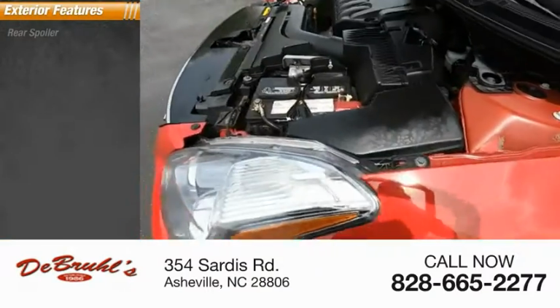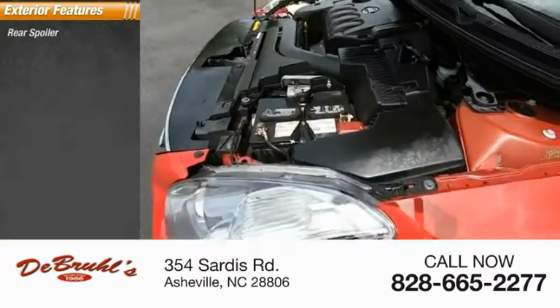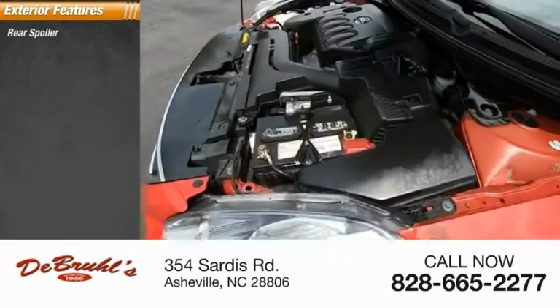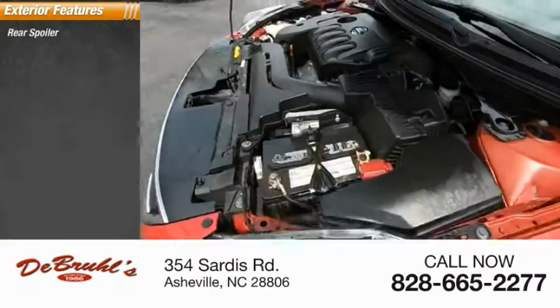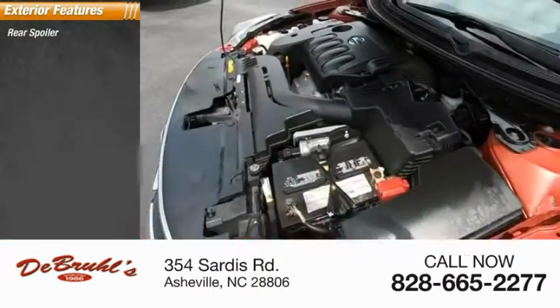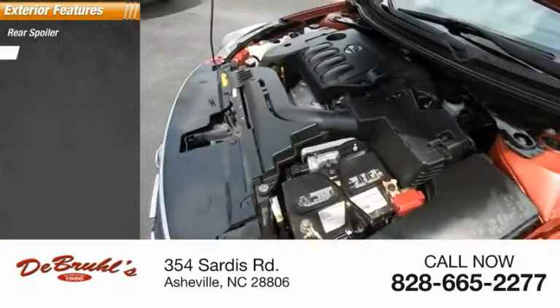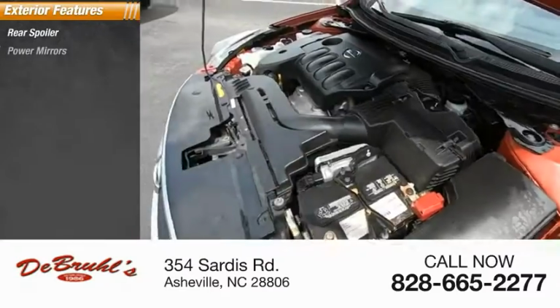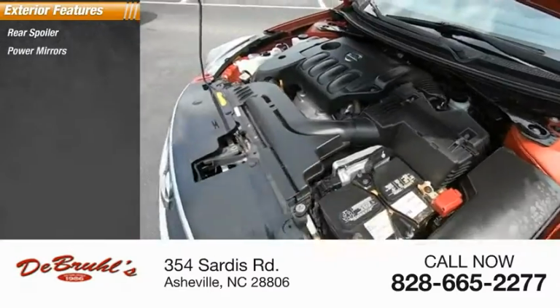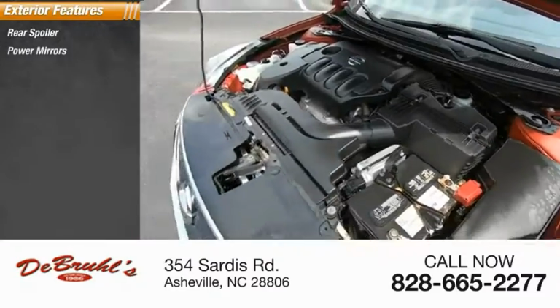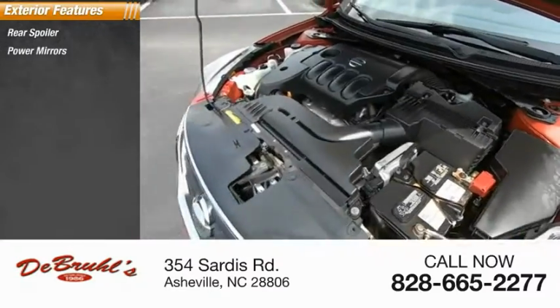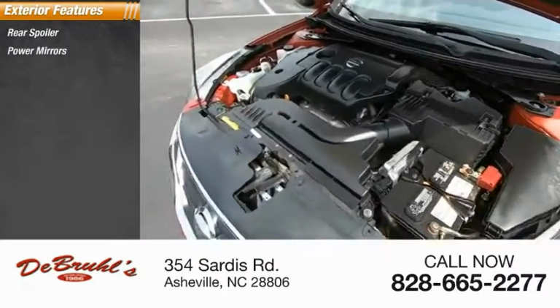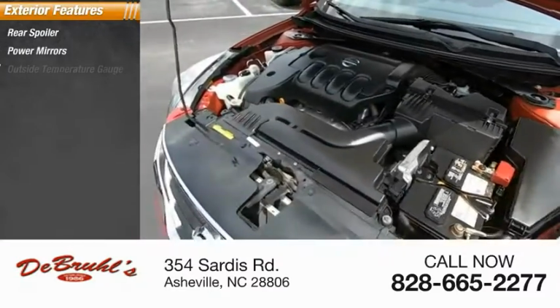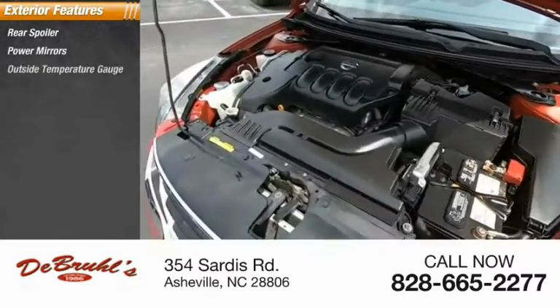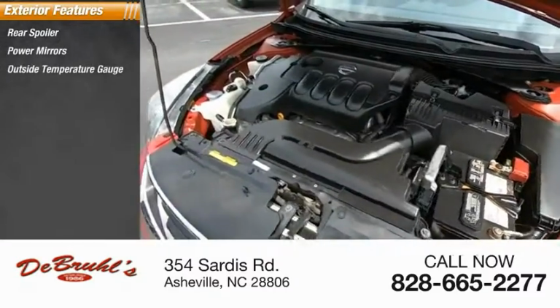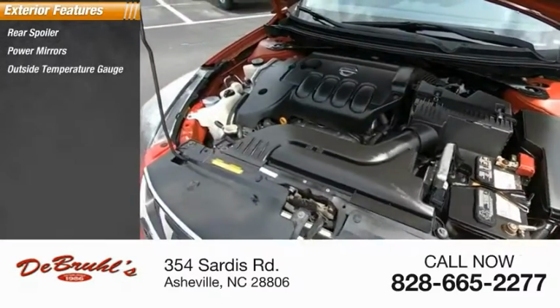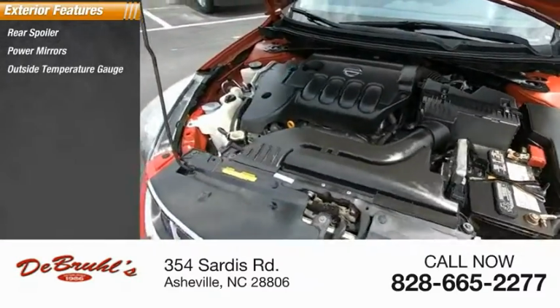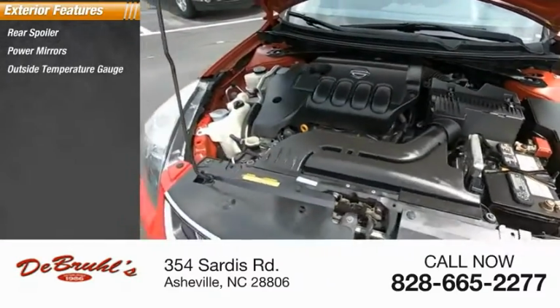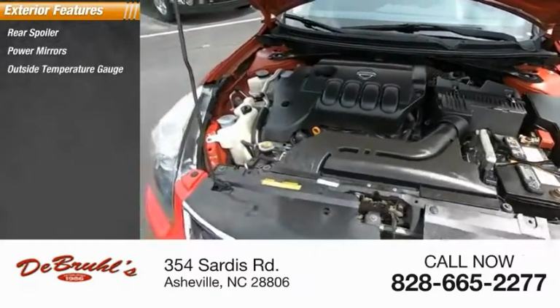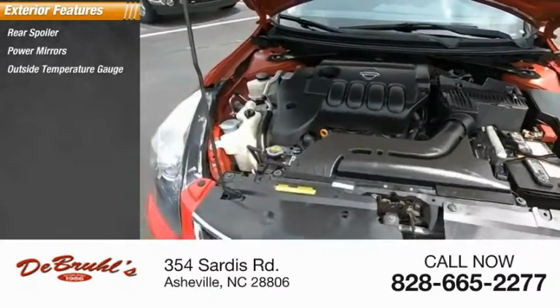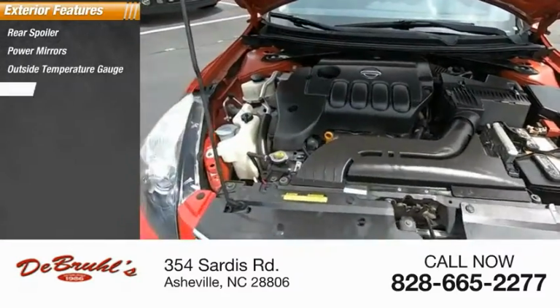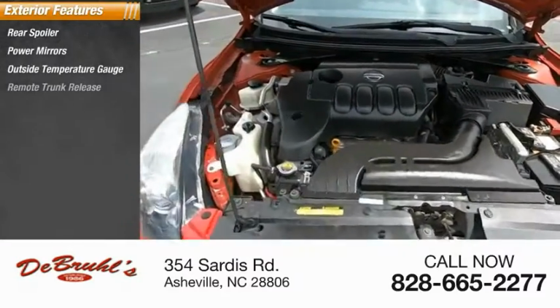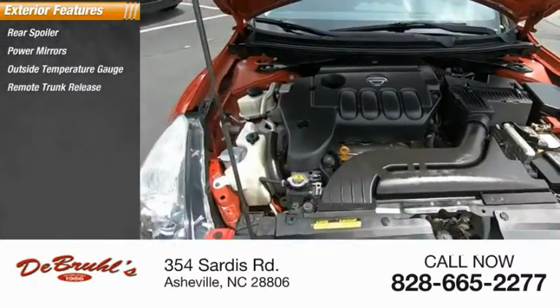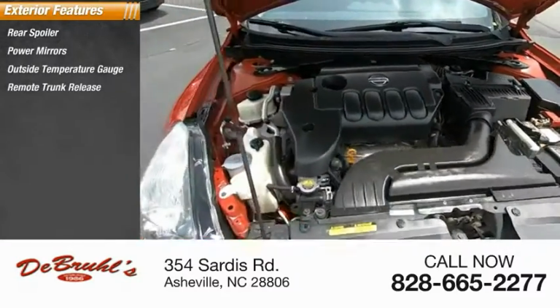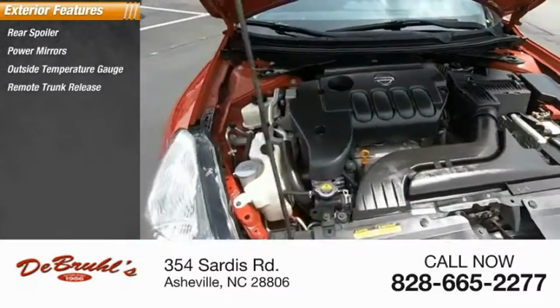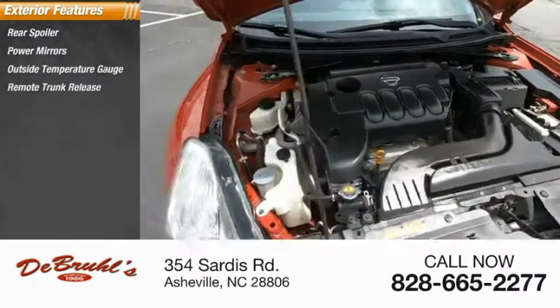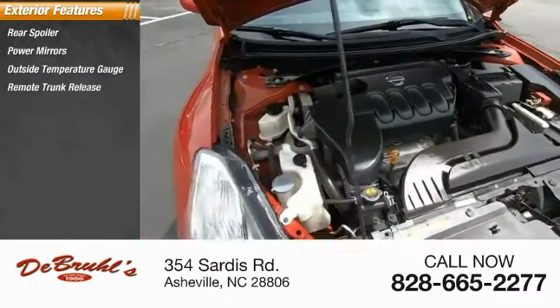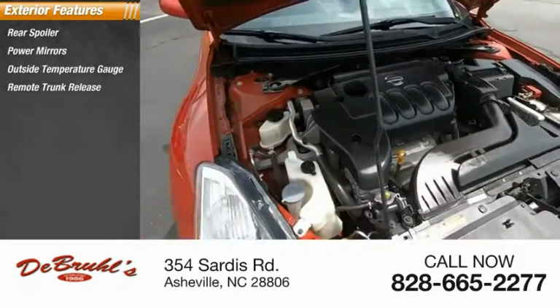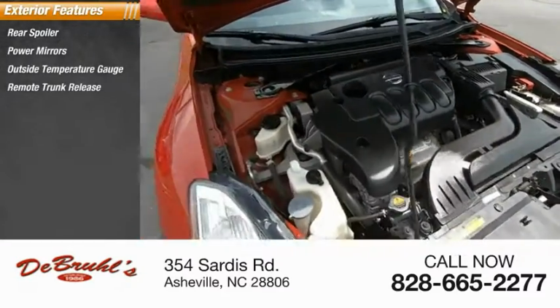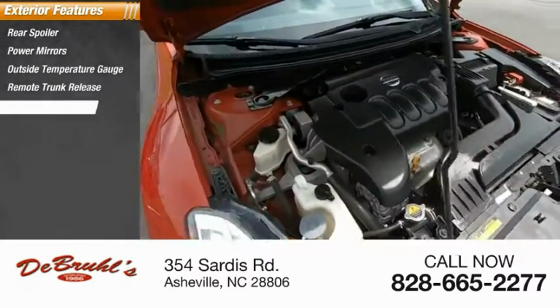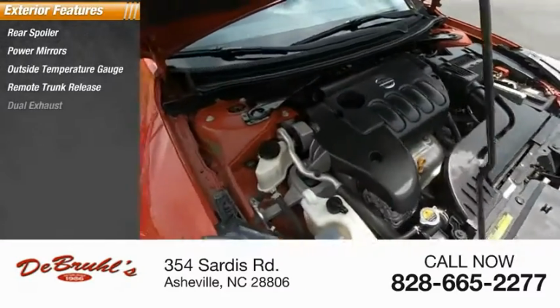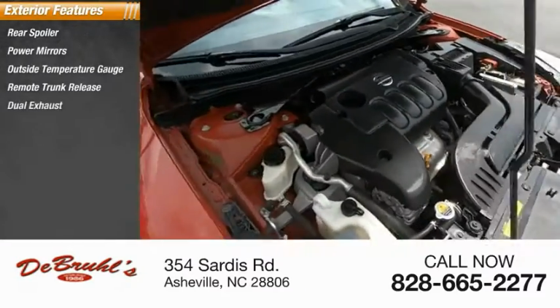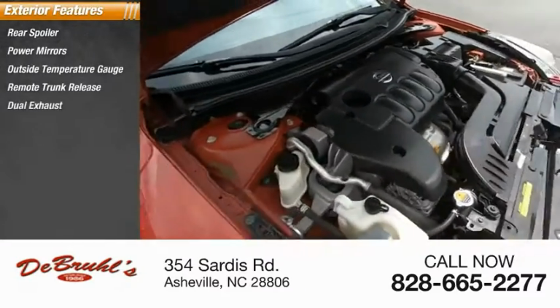Here are some of this vehicle's great options: rear spoiler, power mirrors, outside temperature gauge, remote trunk release, and dual exhaust.